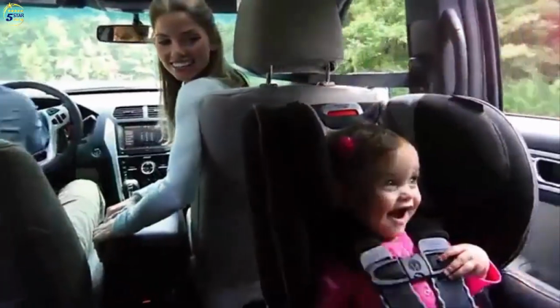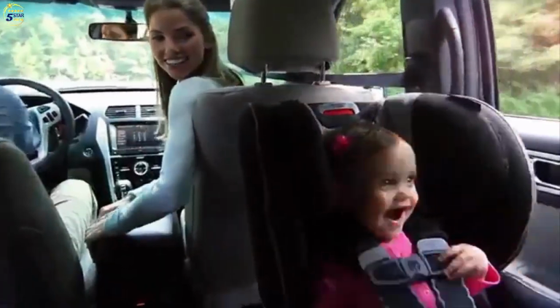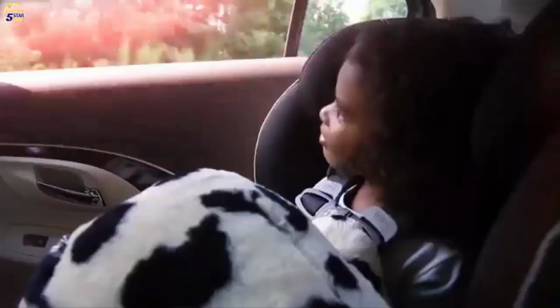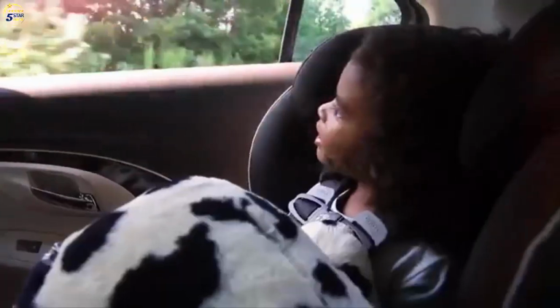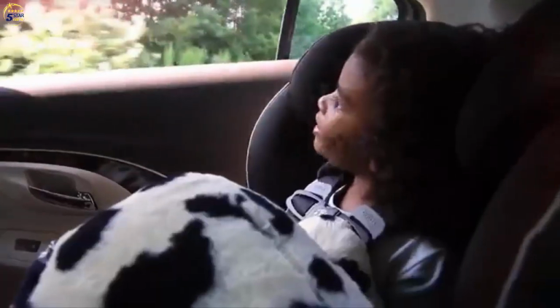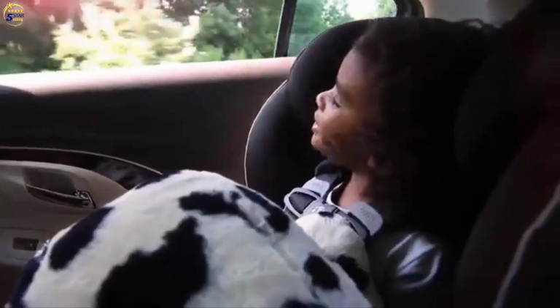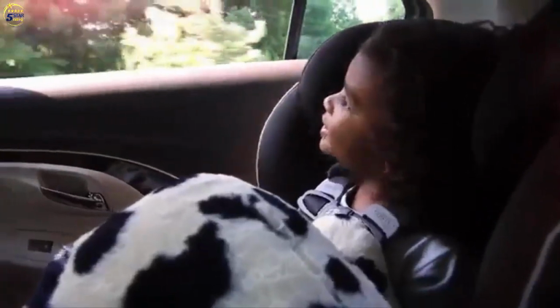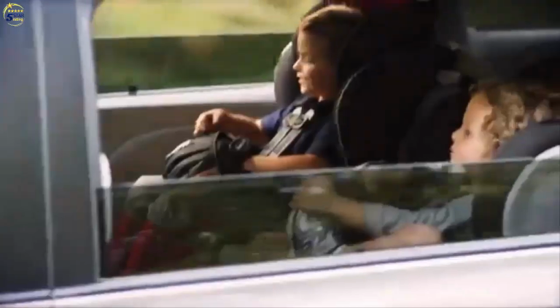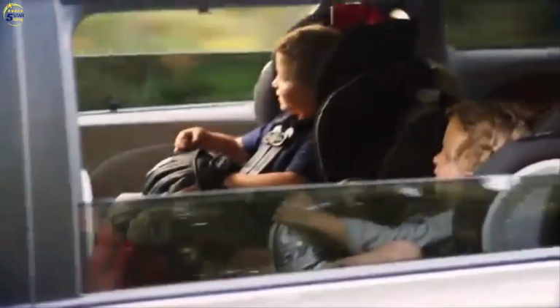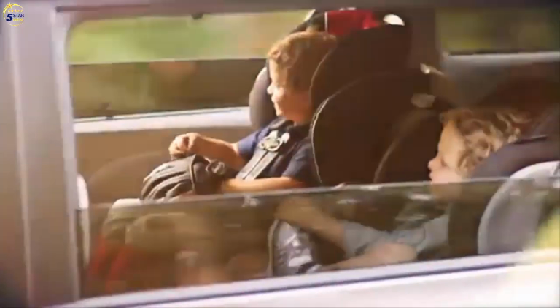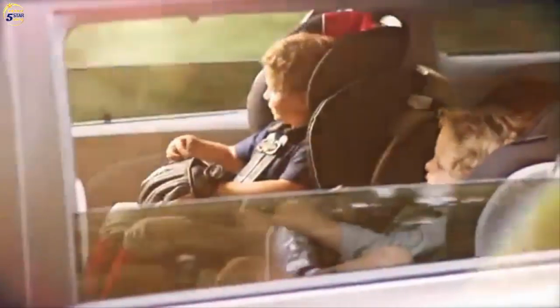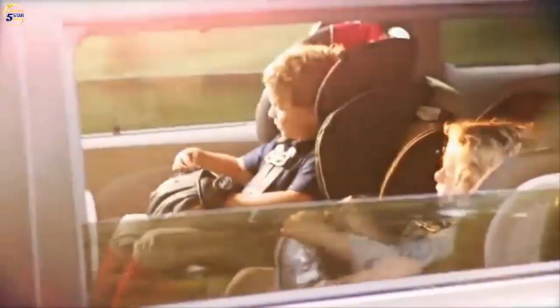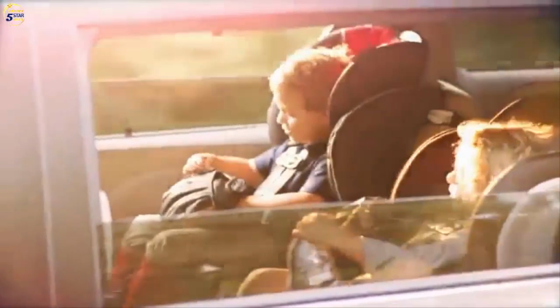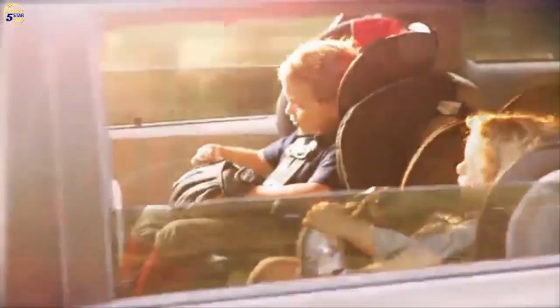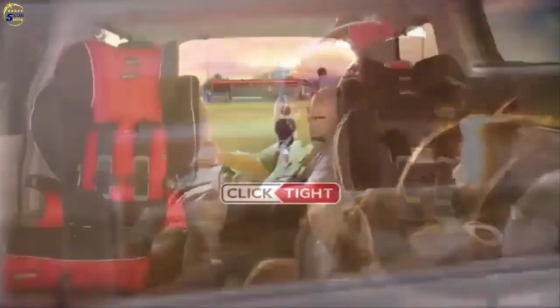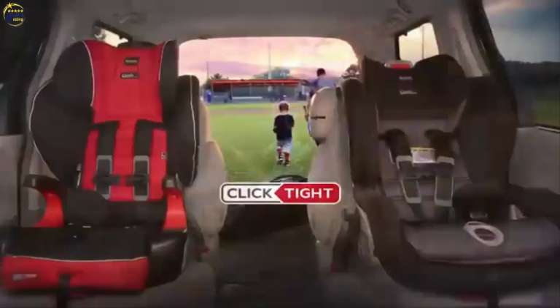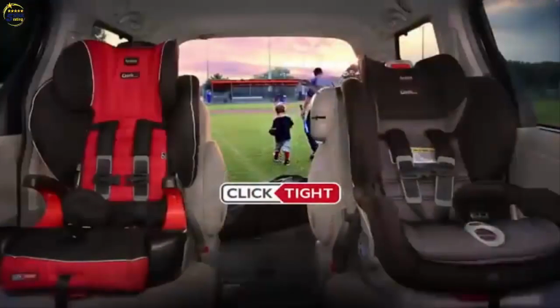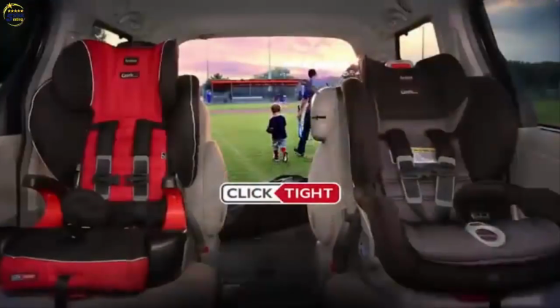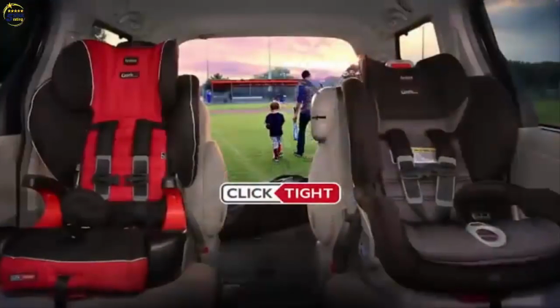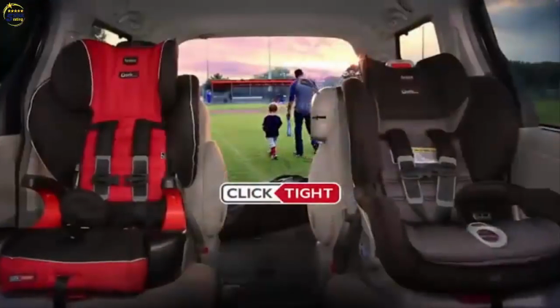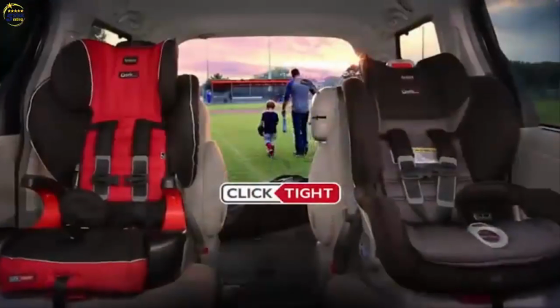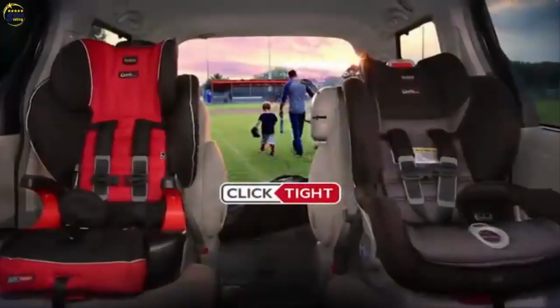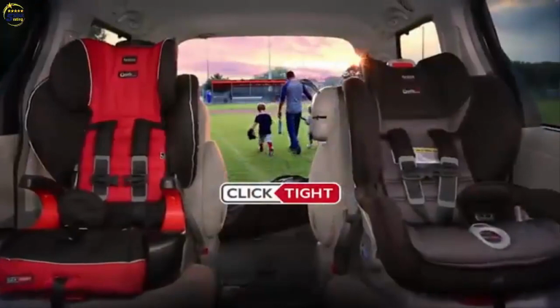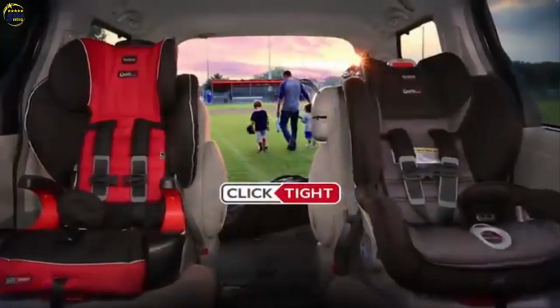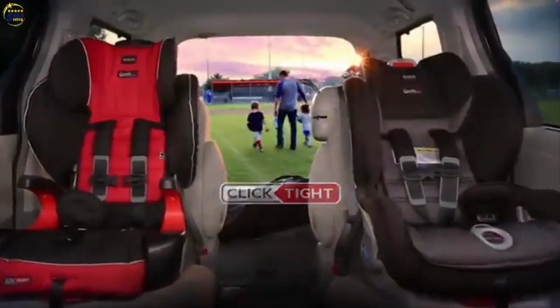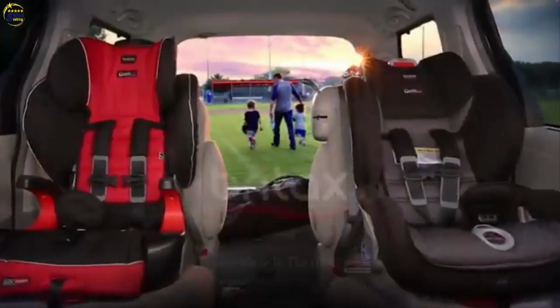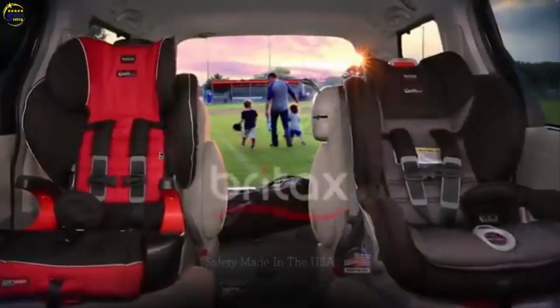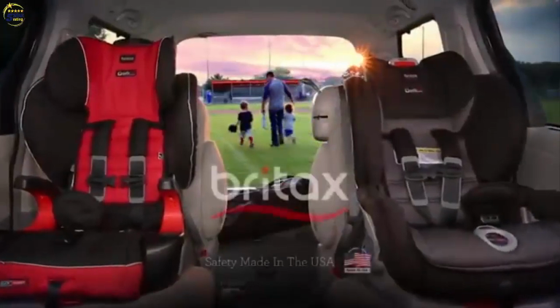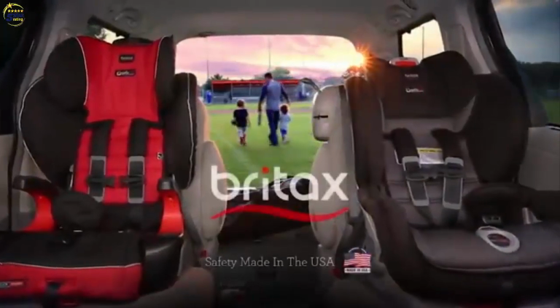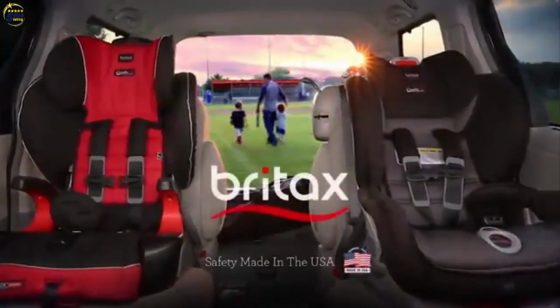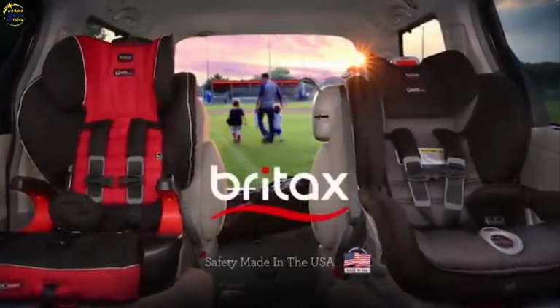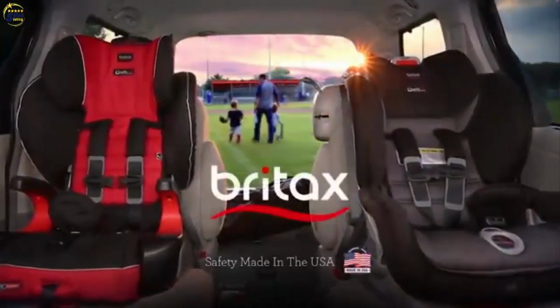From Britax, the leader in safety technology, changing car seat installation forever.